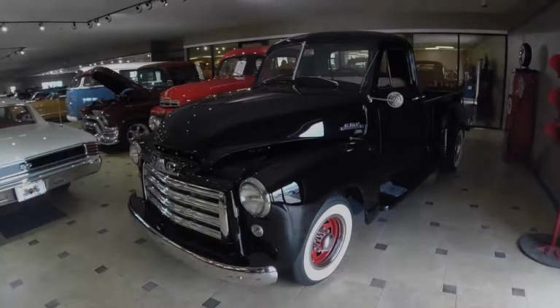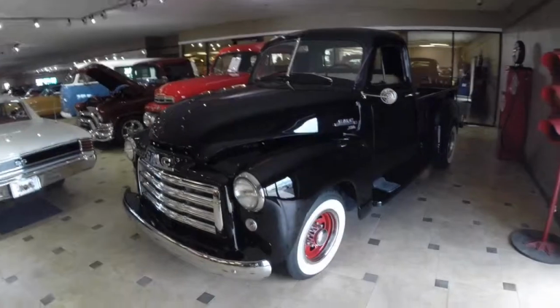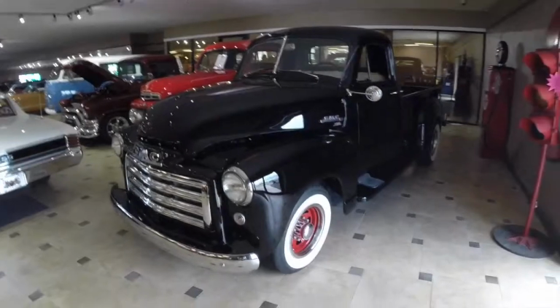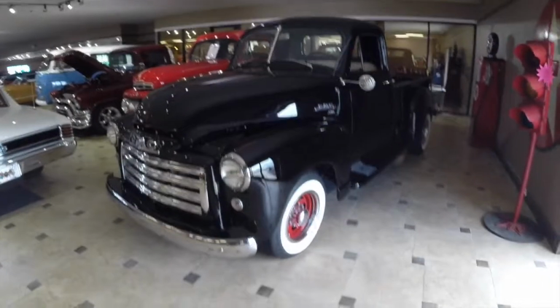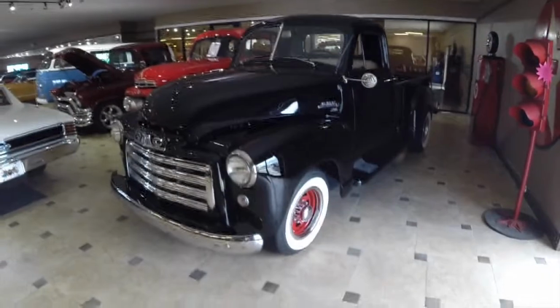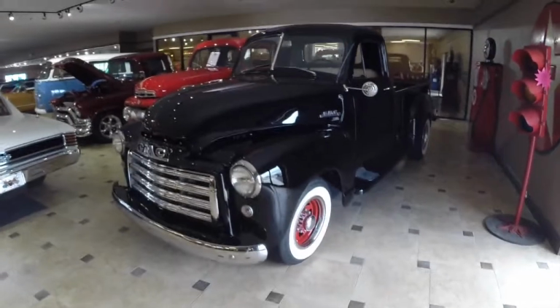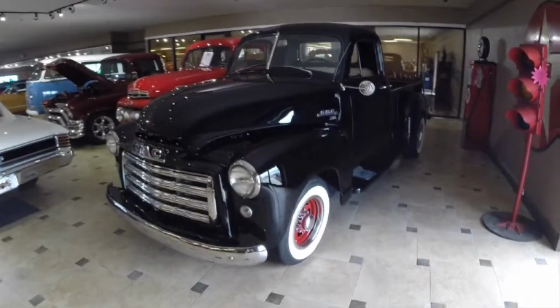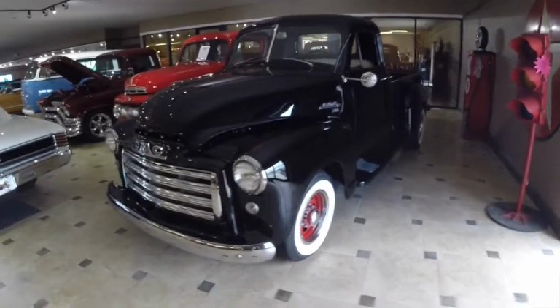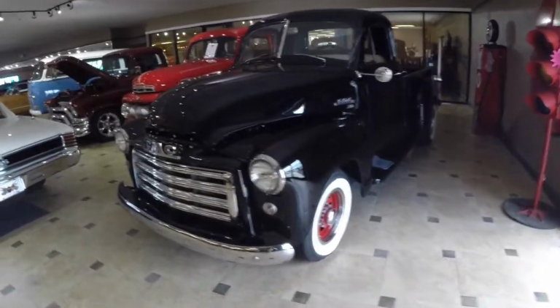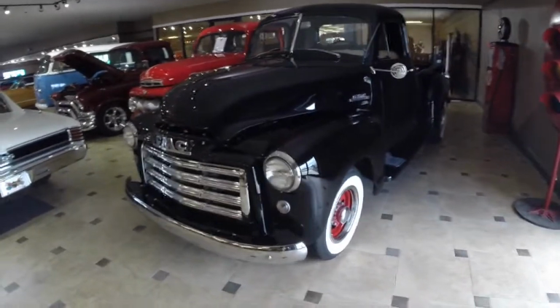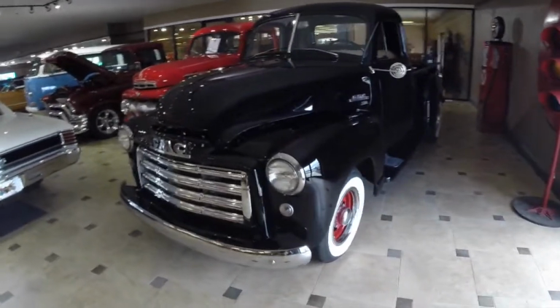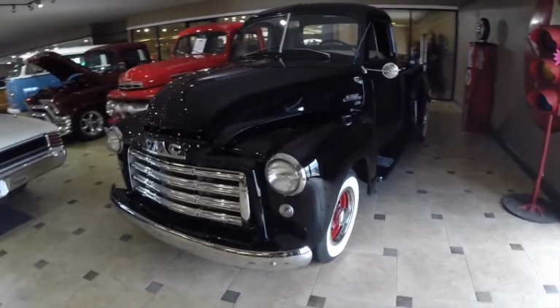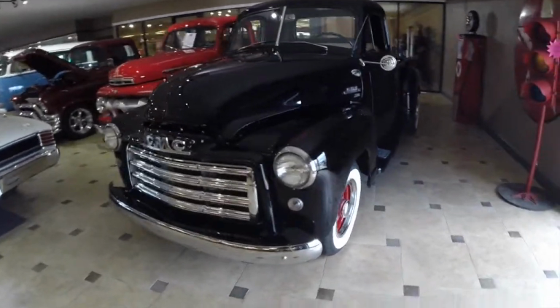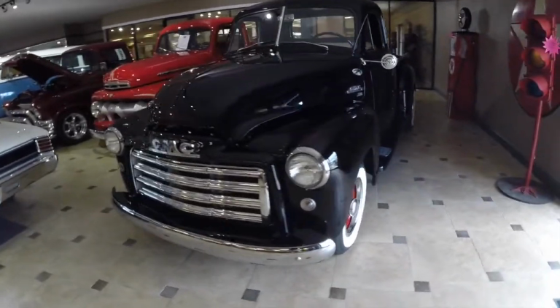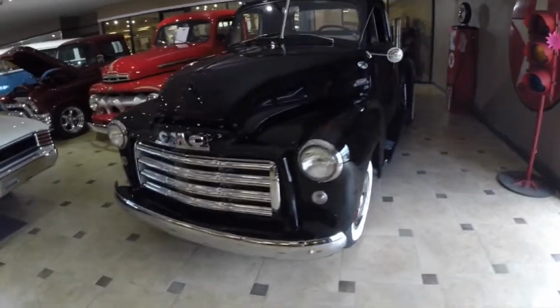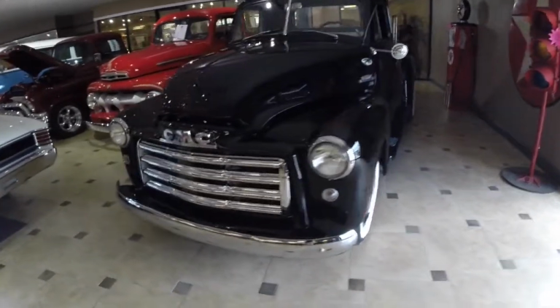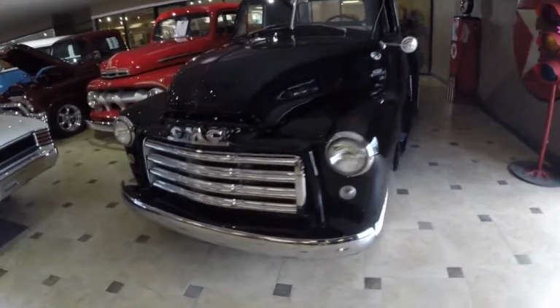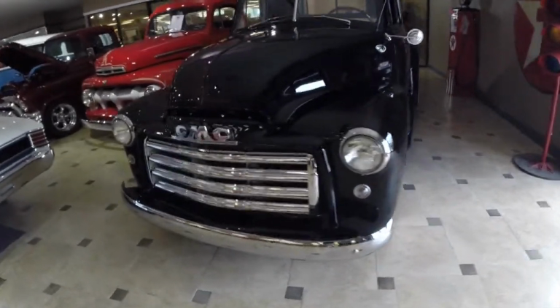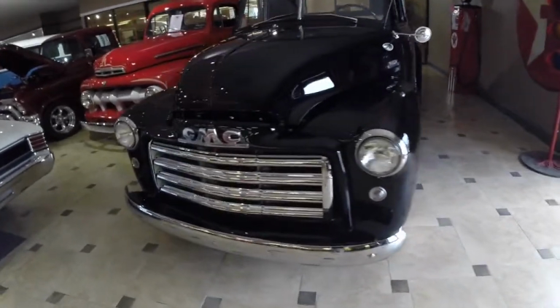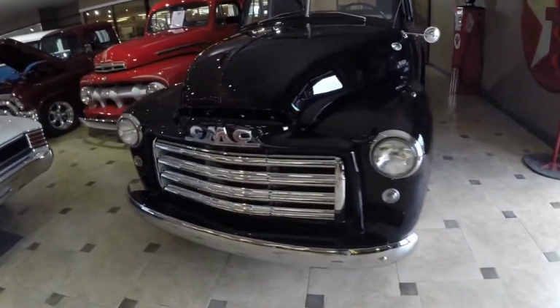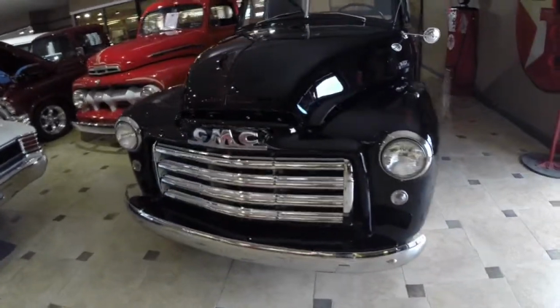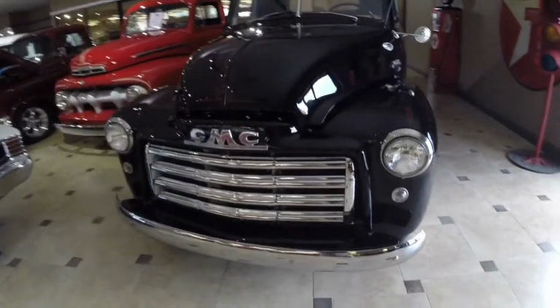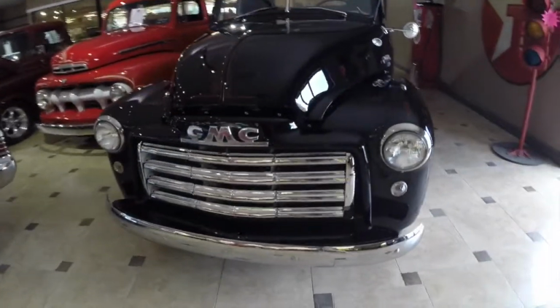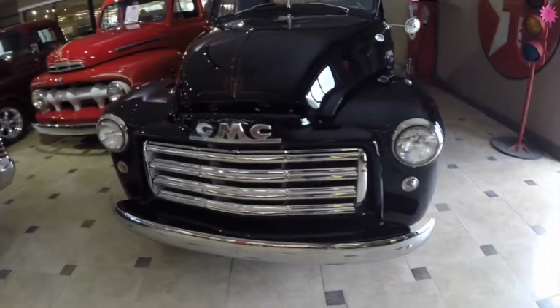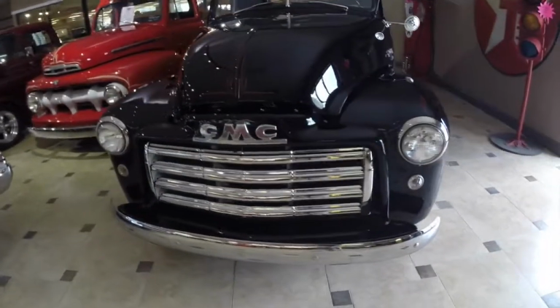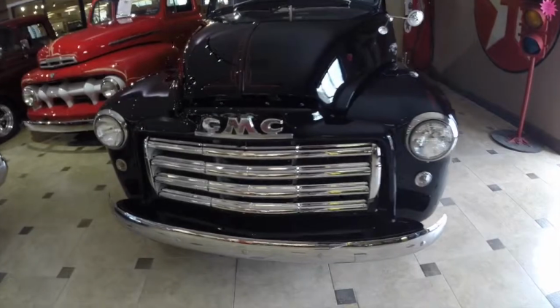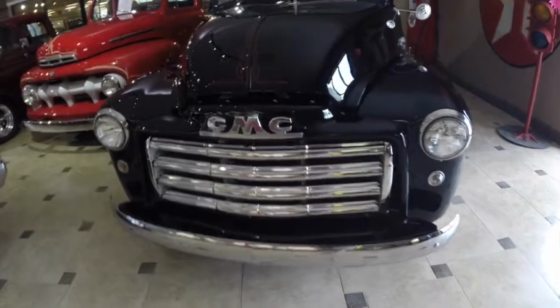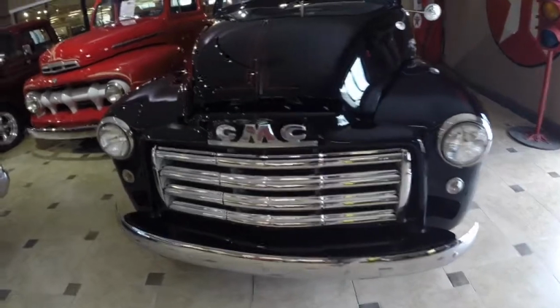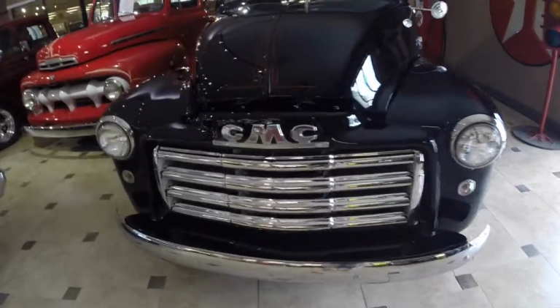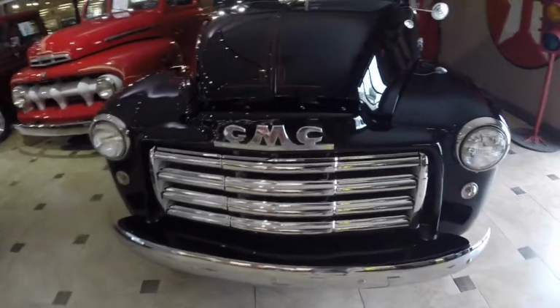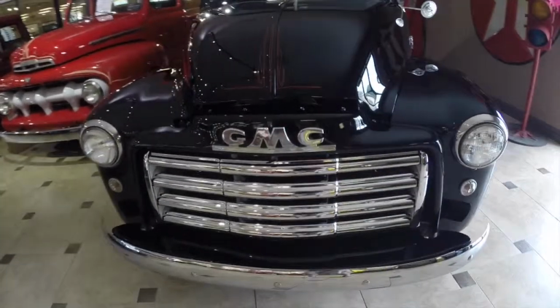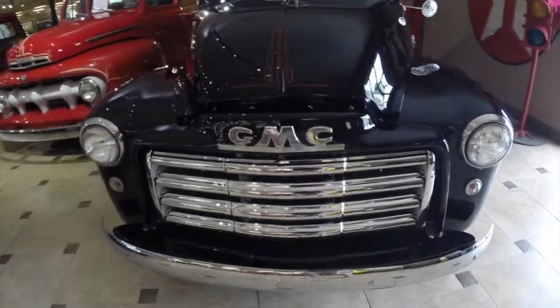Hey, how are you doing? It's Mike with Ideal Classic Cars, and today we're showing you our 1951 GMC 3100 Stepside Pickup.